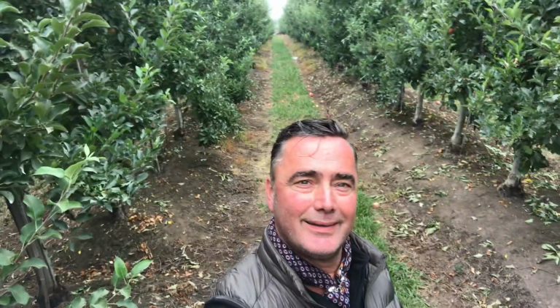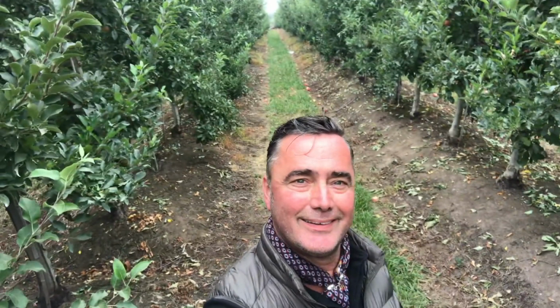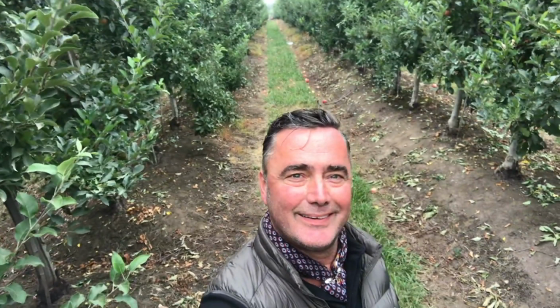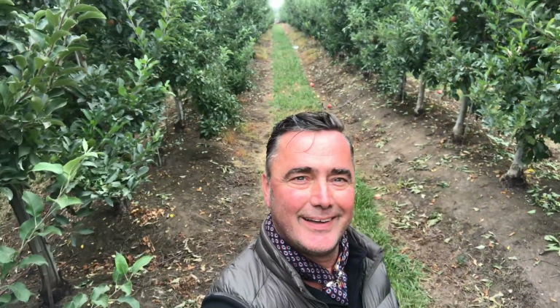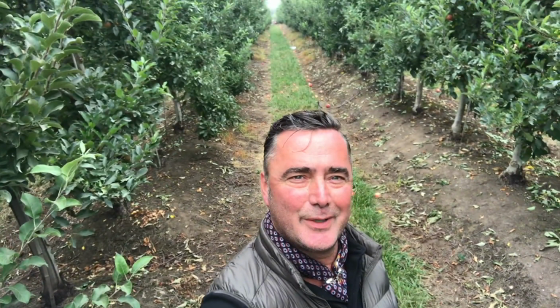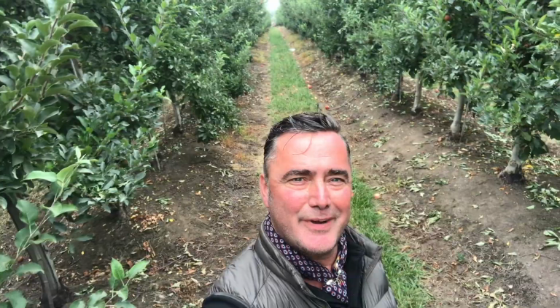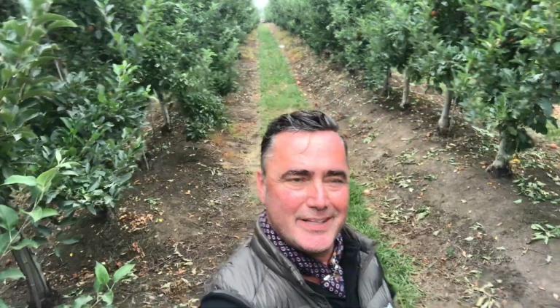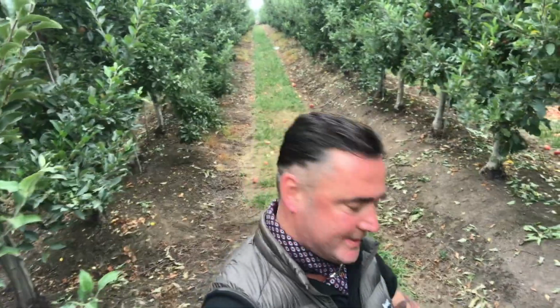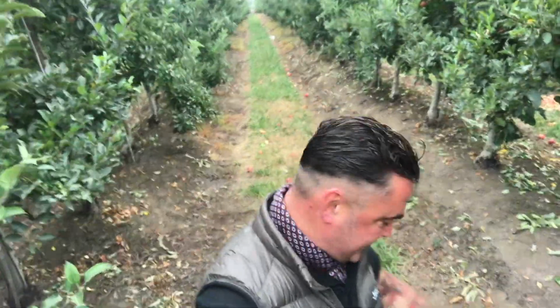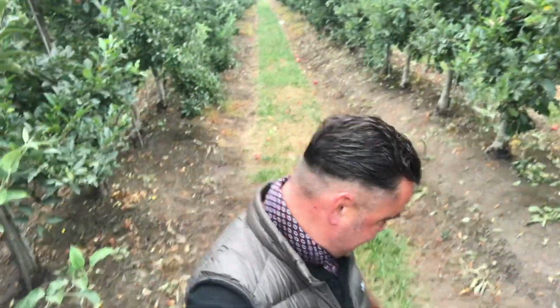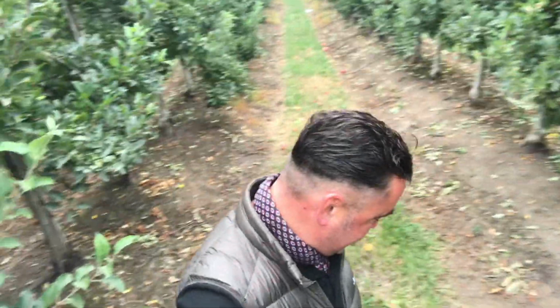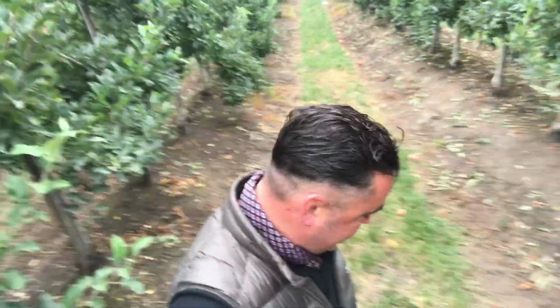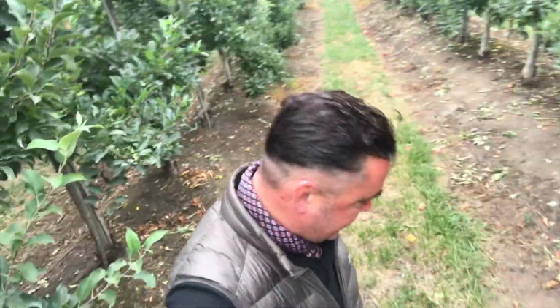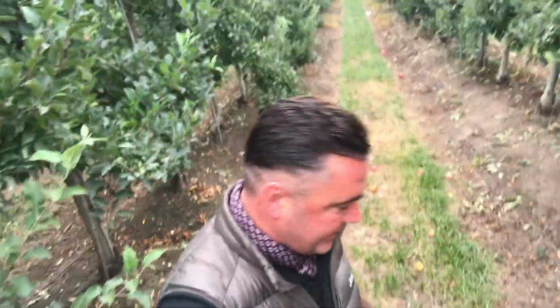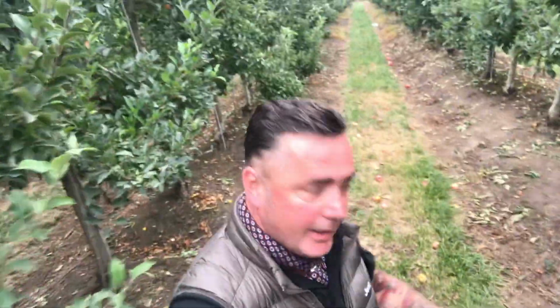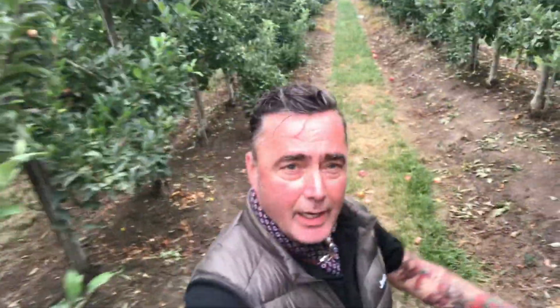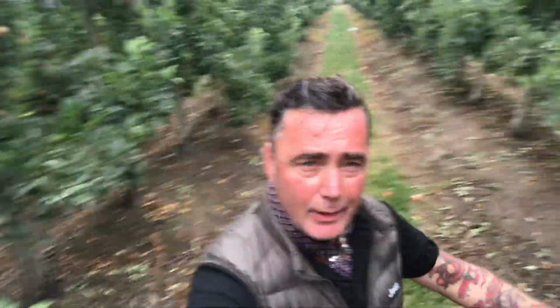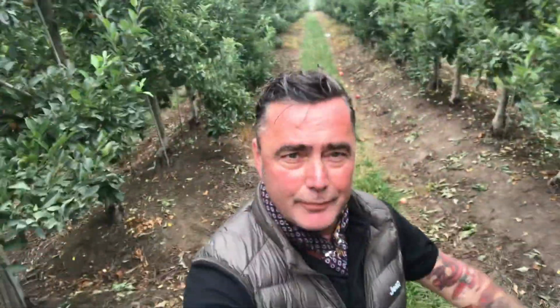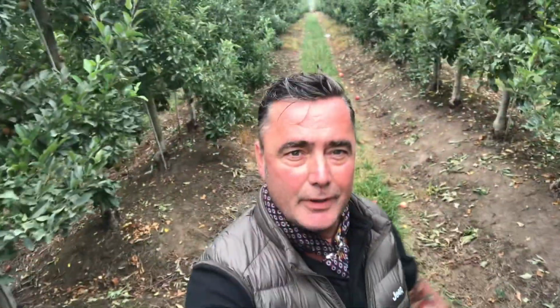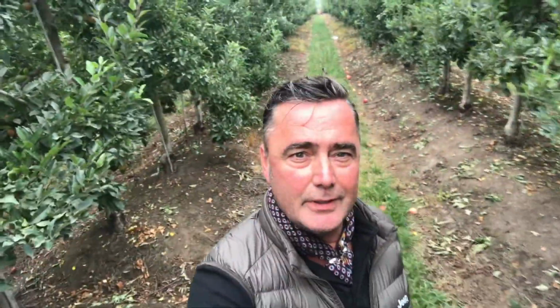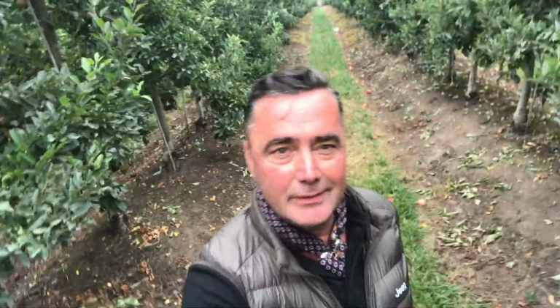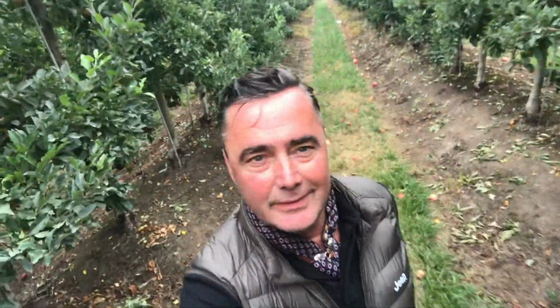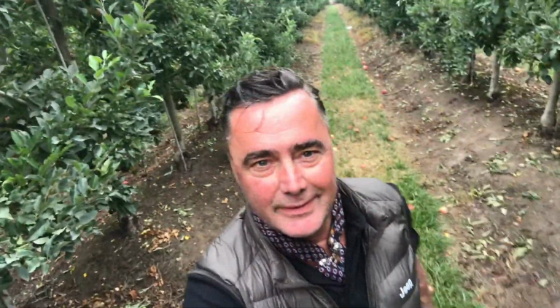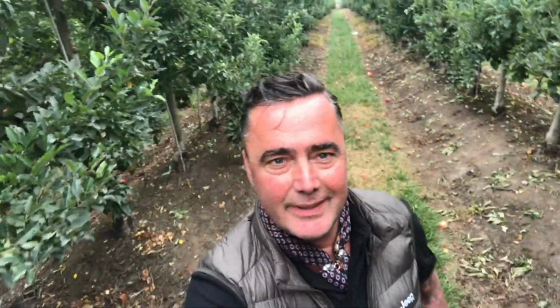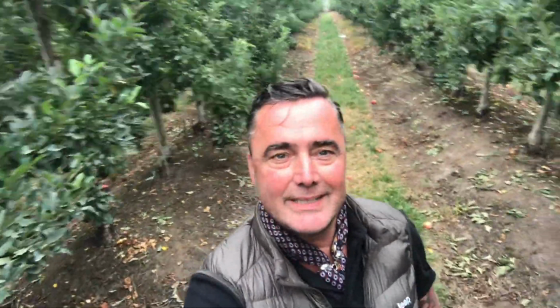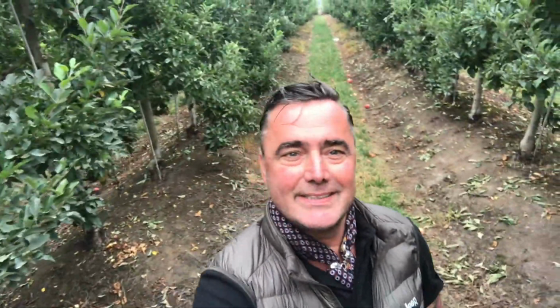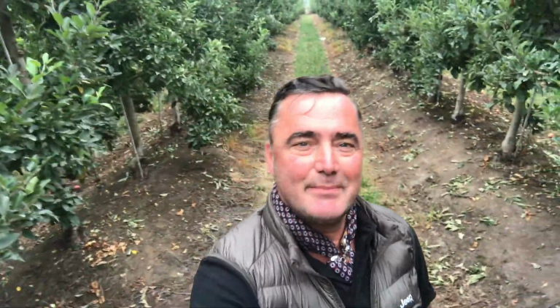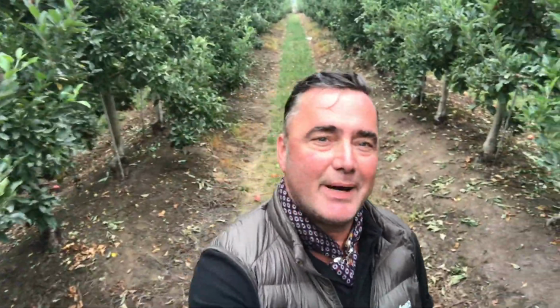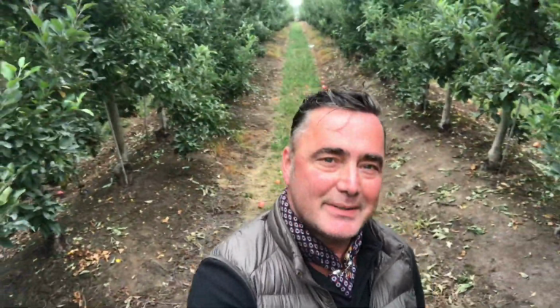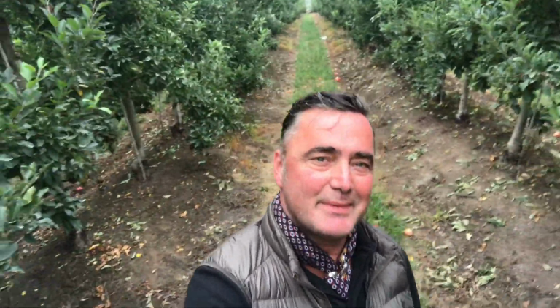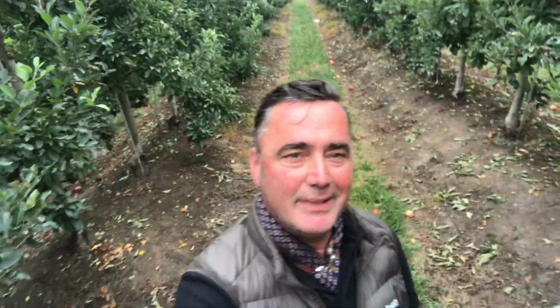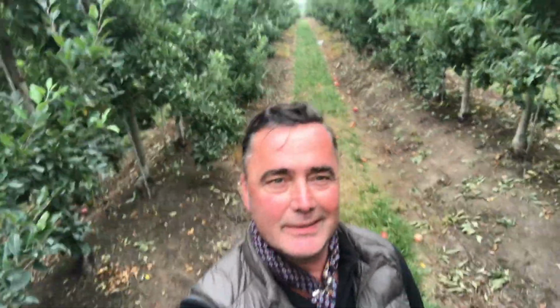Hello friends! Hello Freunde! Estimados Amigos!